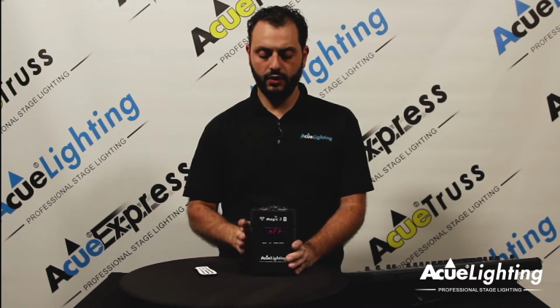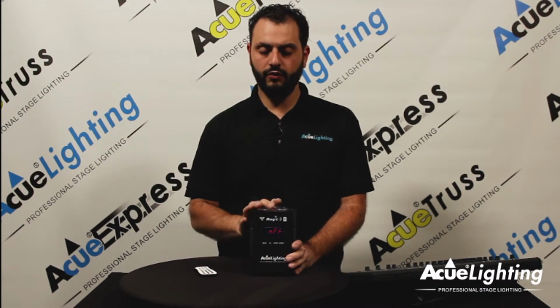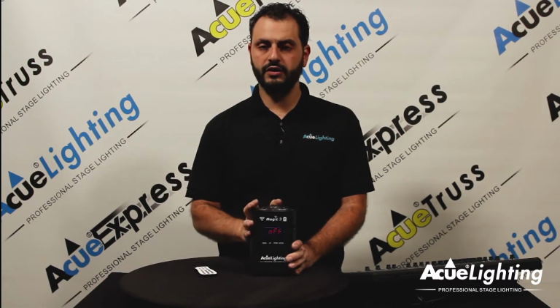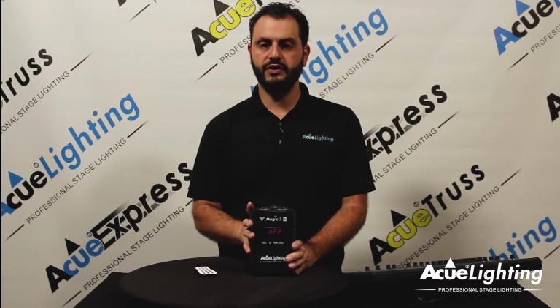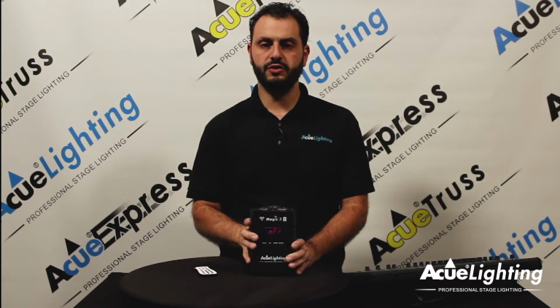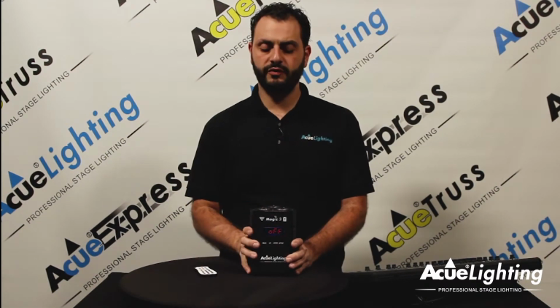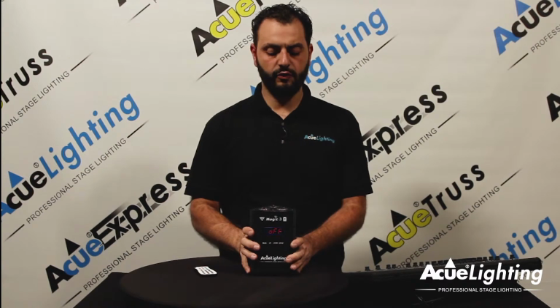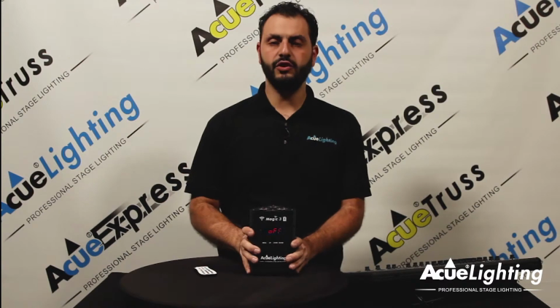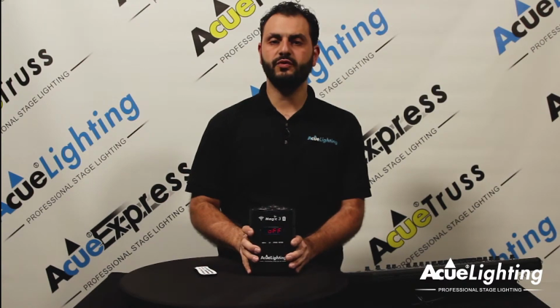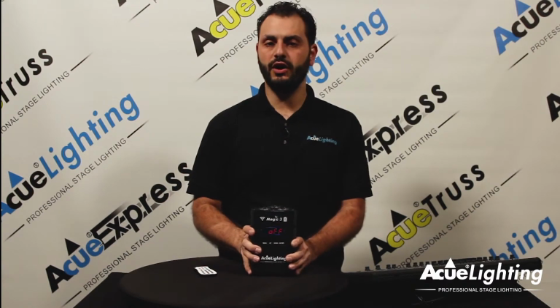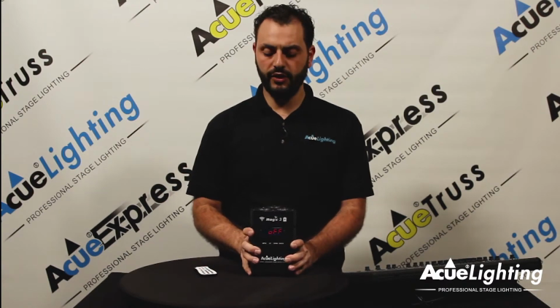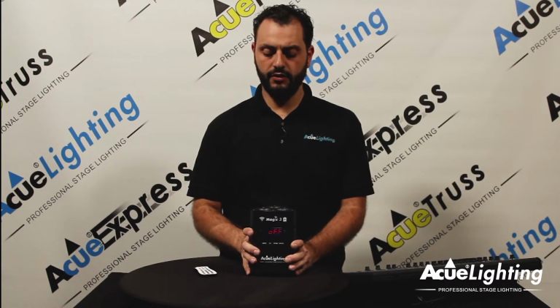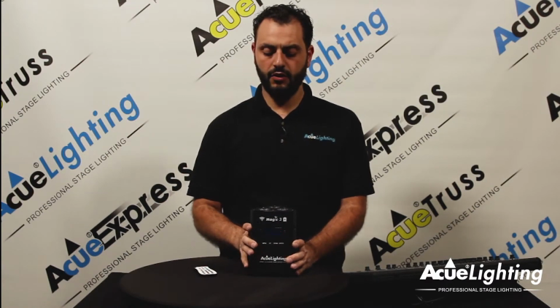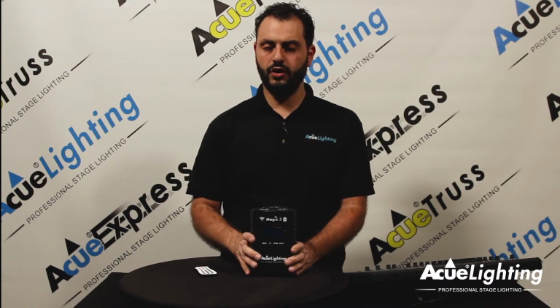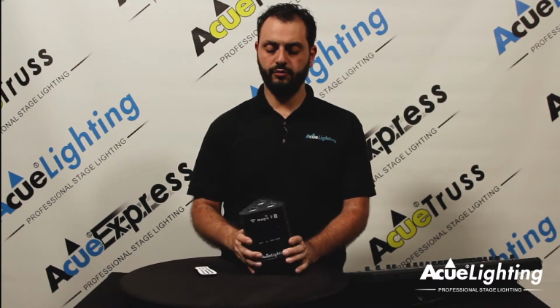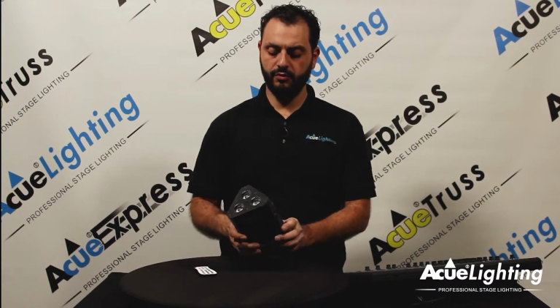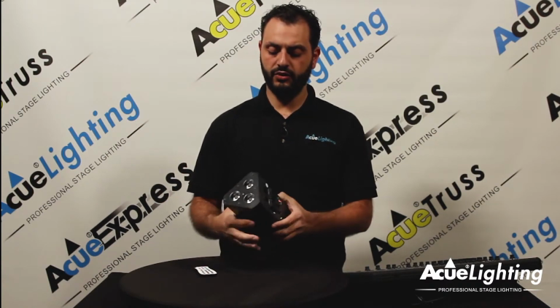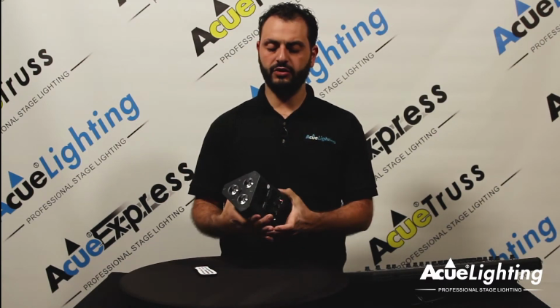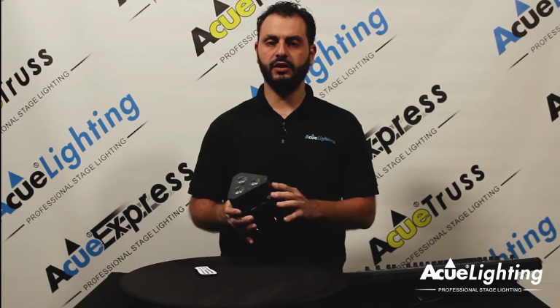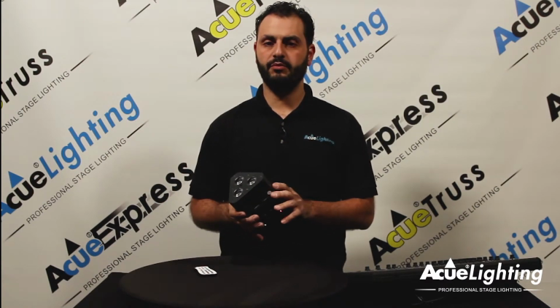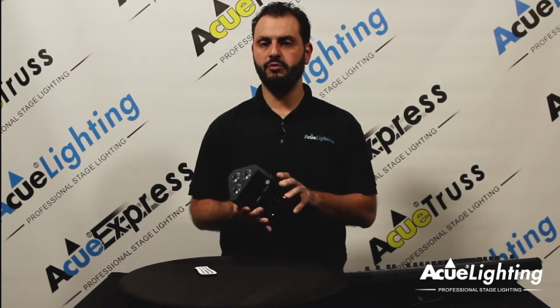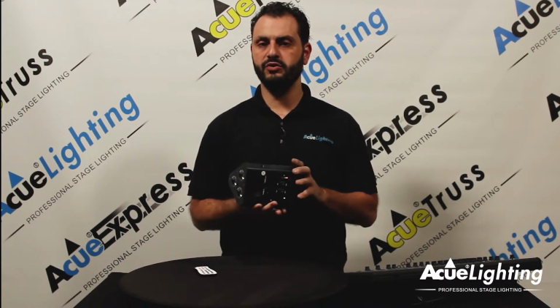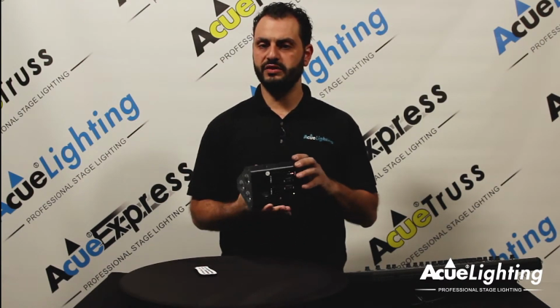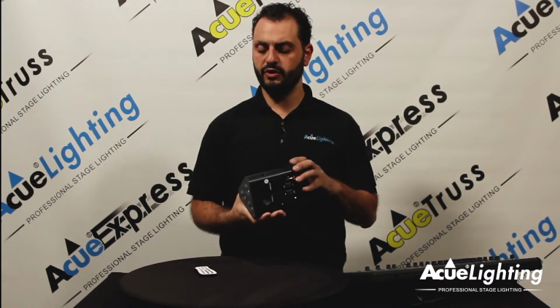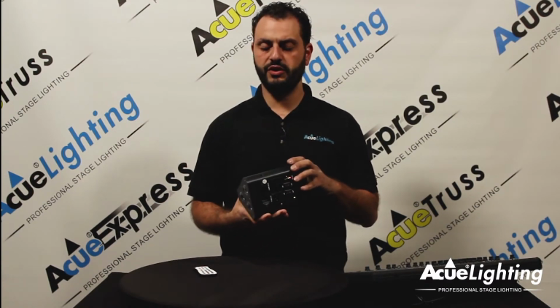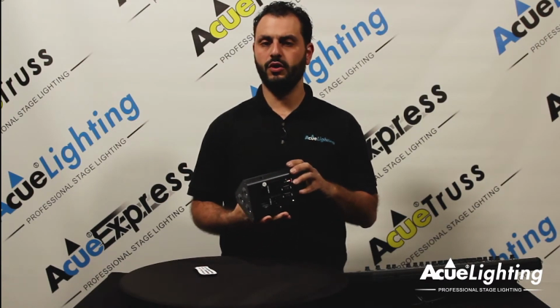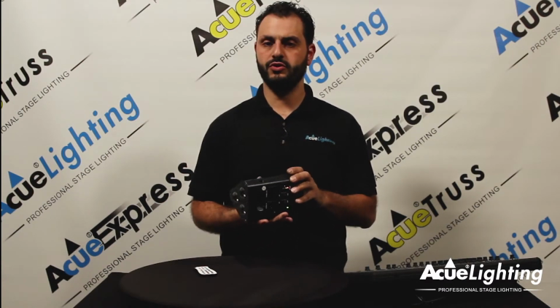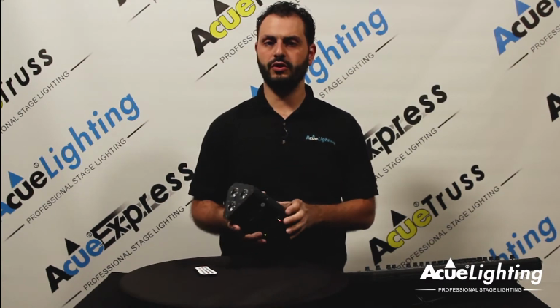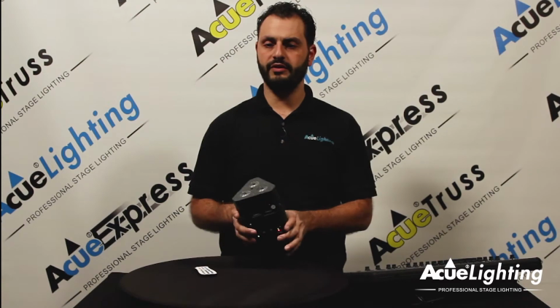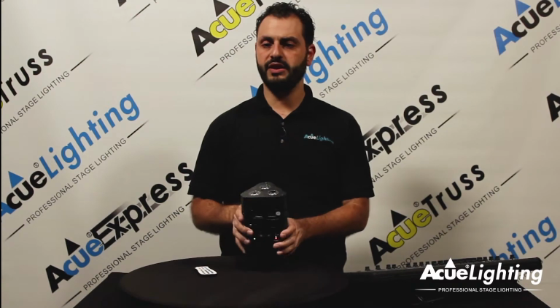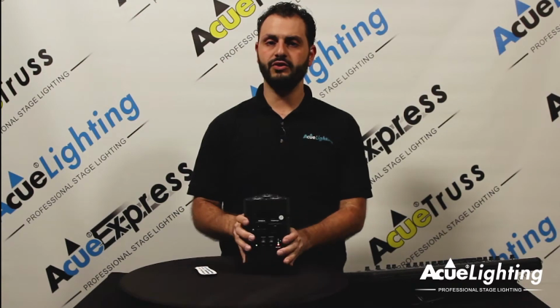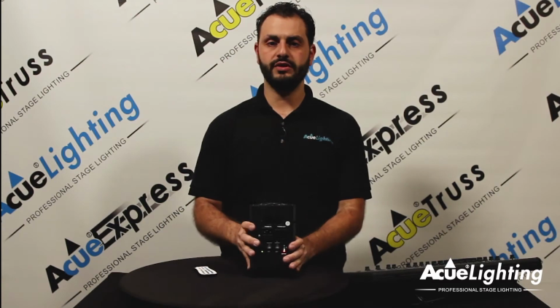Overall, this fixture is perfect for being used as an up light or even being mounted onto a clamp to be used as a small stage wash or even inside of a truss.